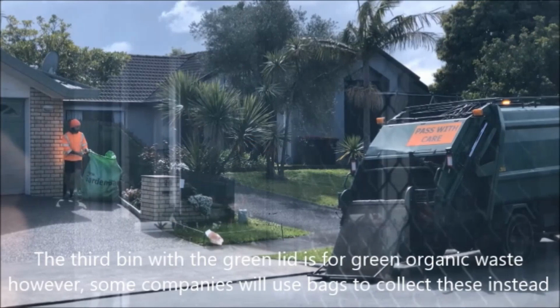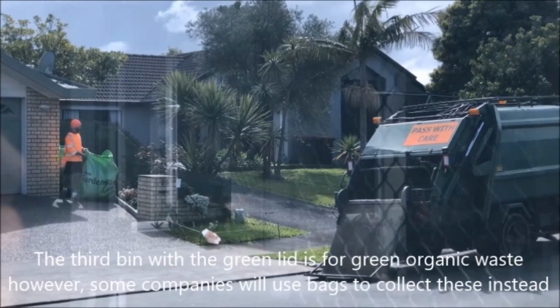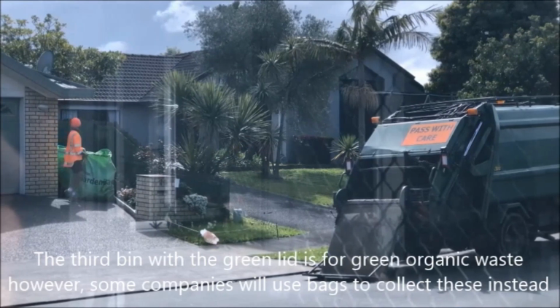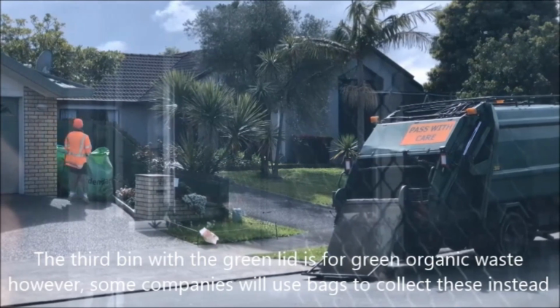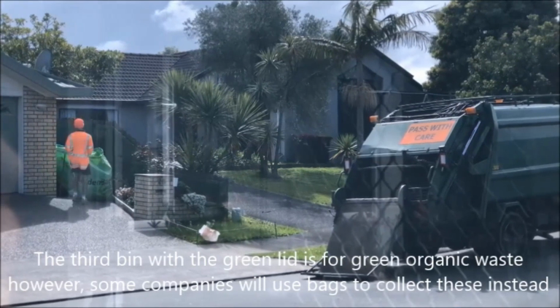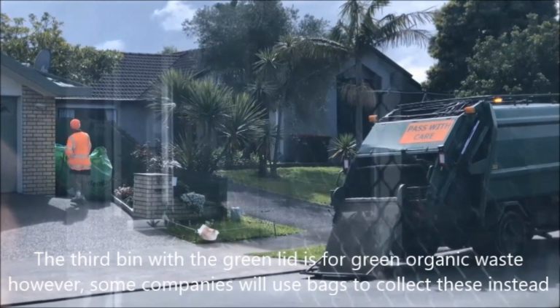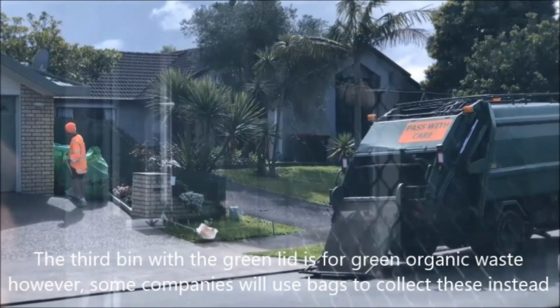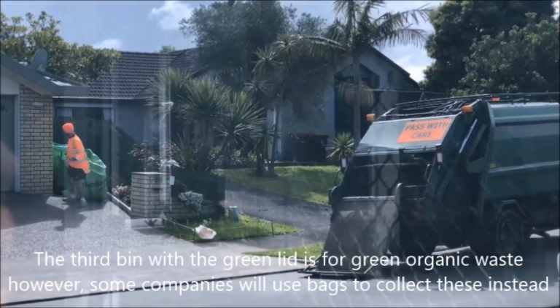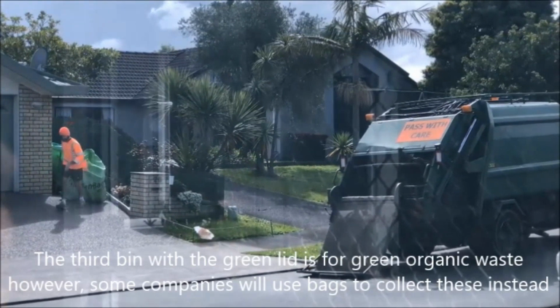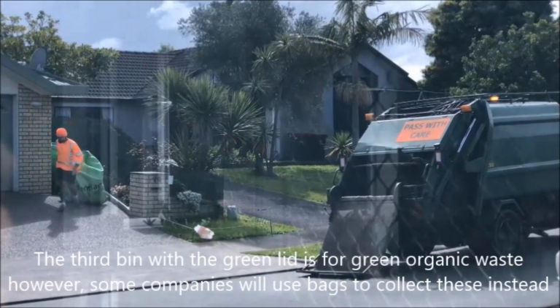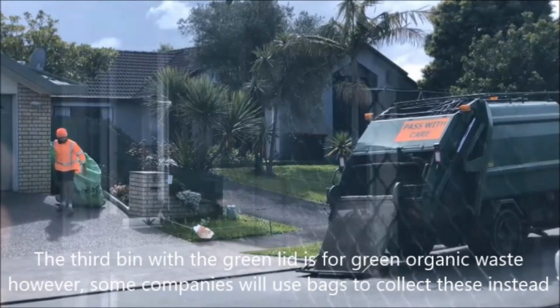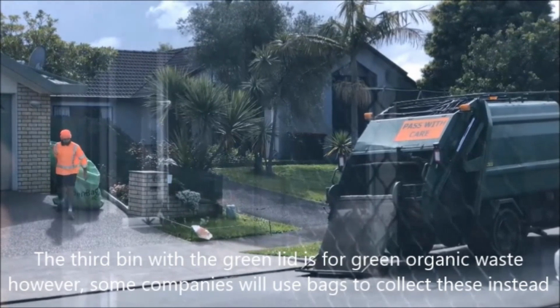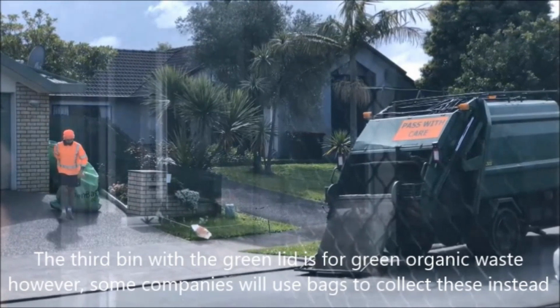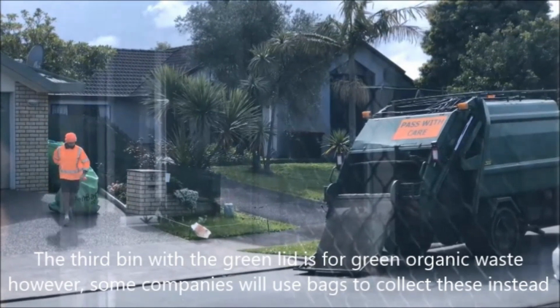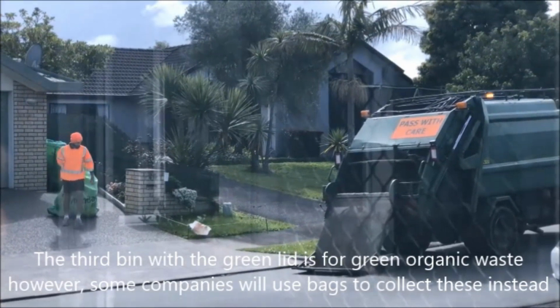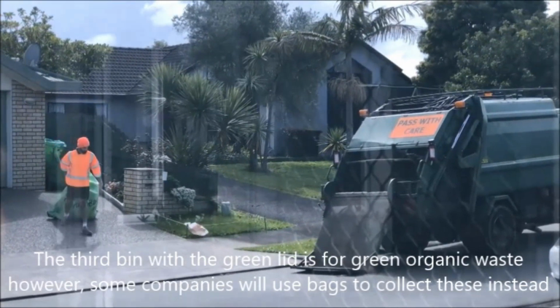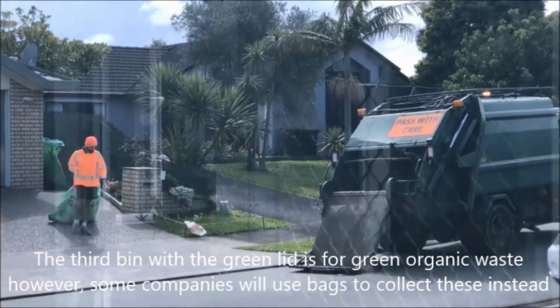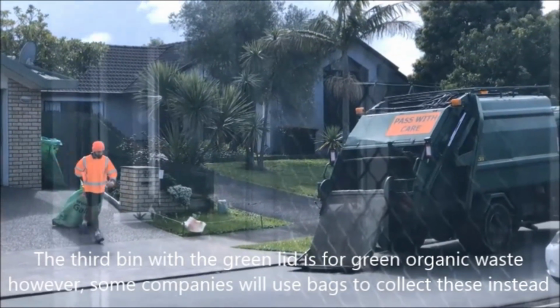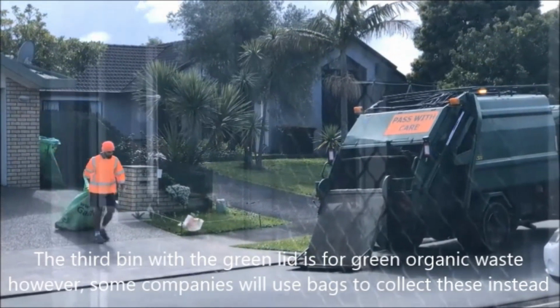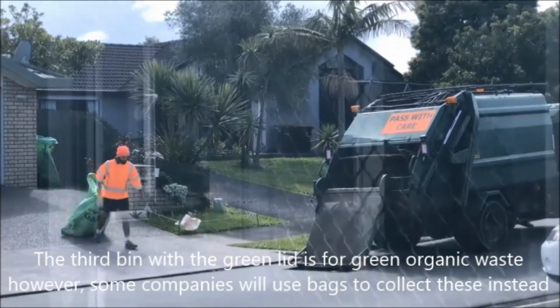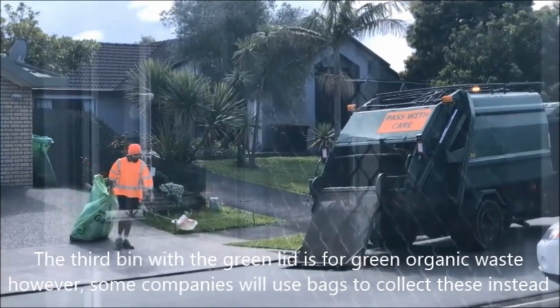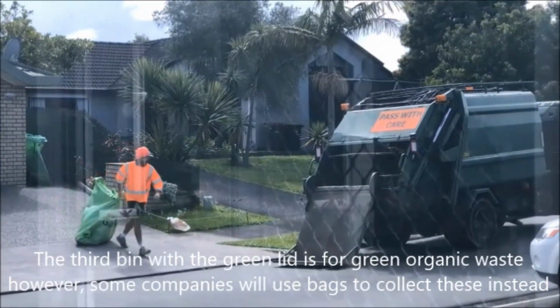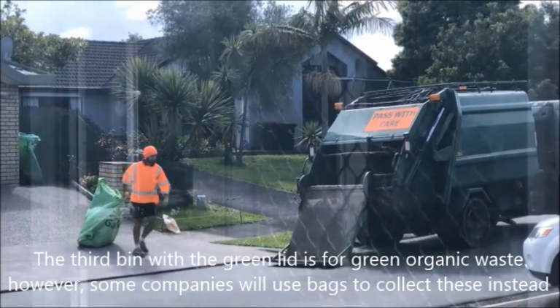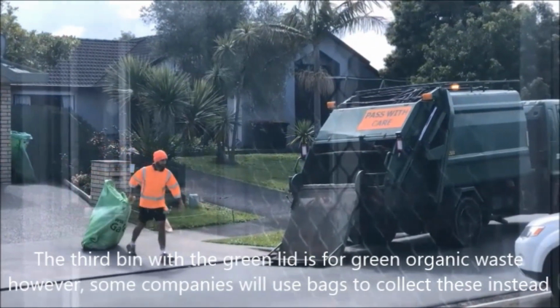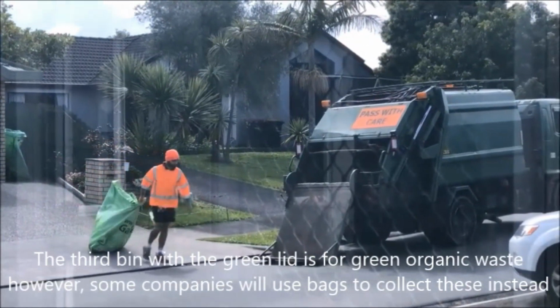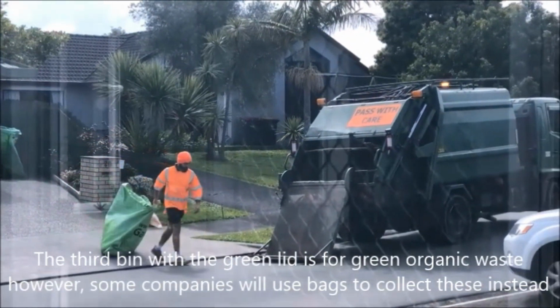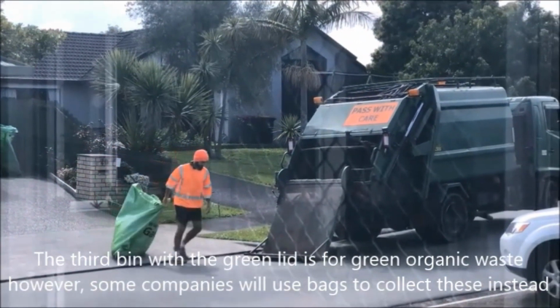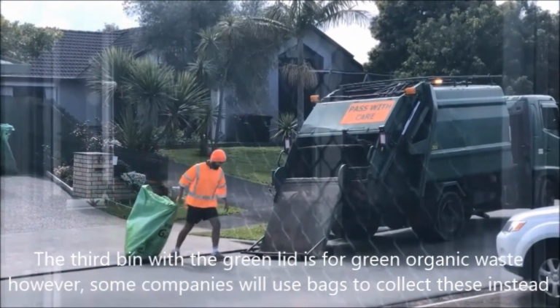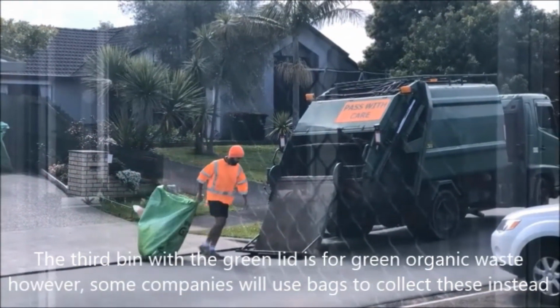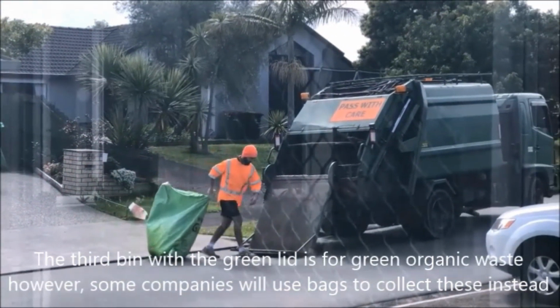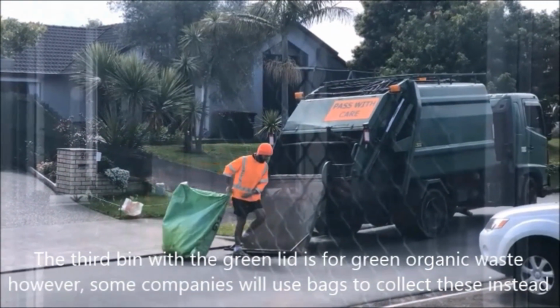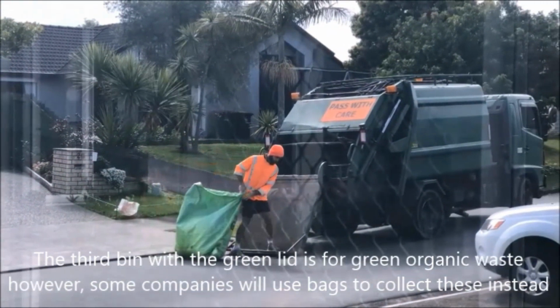The third bin with the green lid is for green organic waste; however, some companies will use bags to collect these instead.